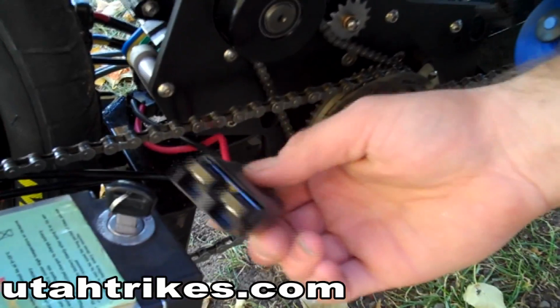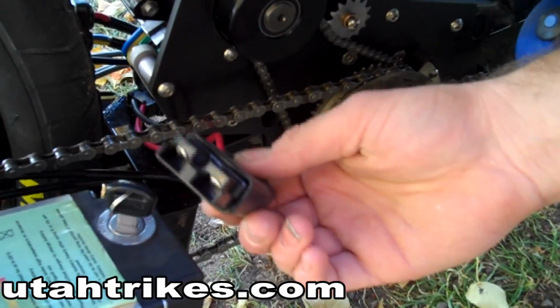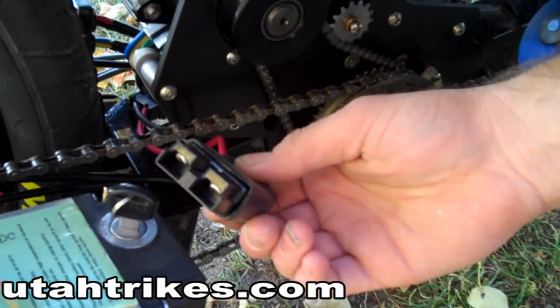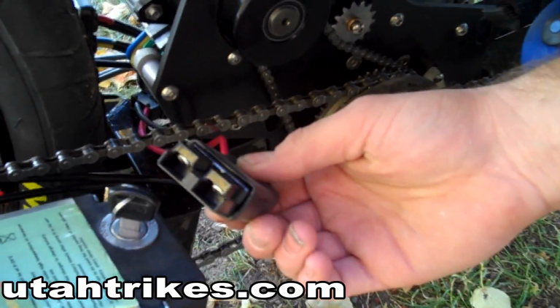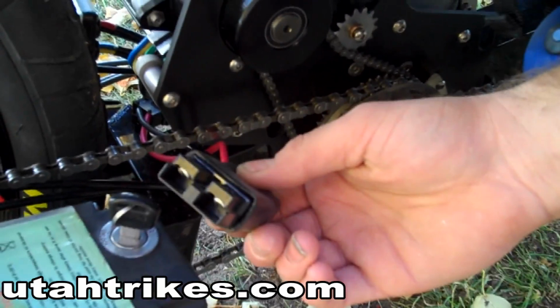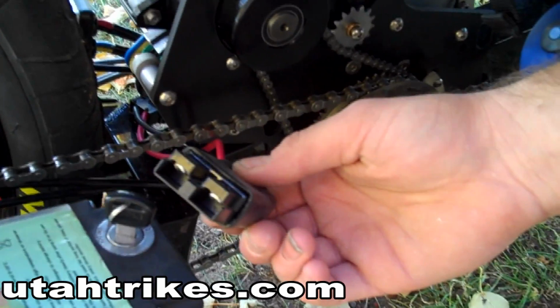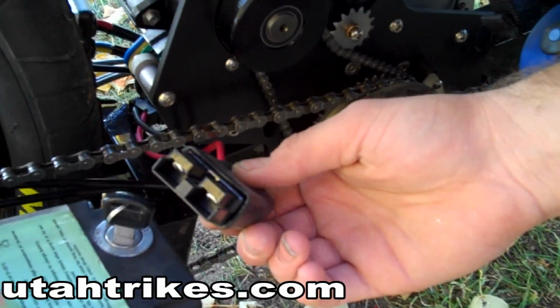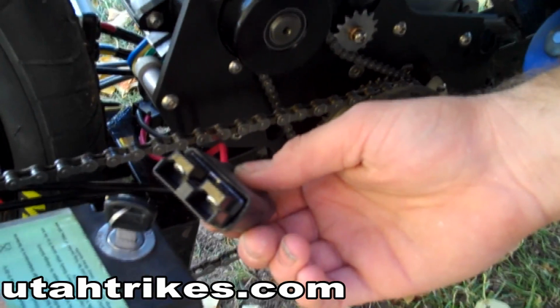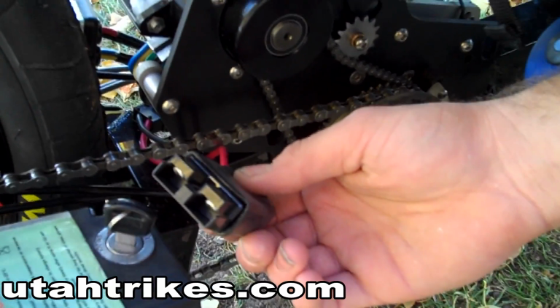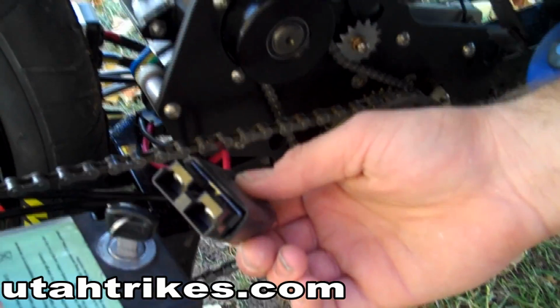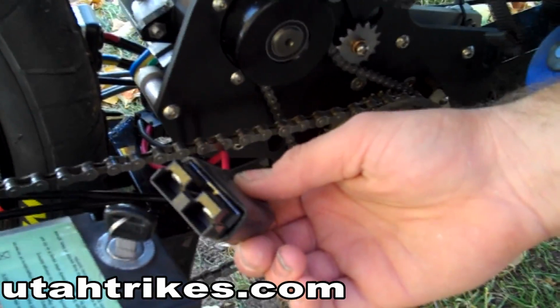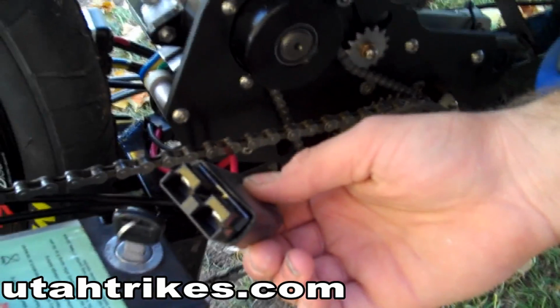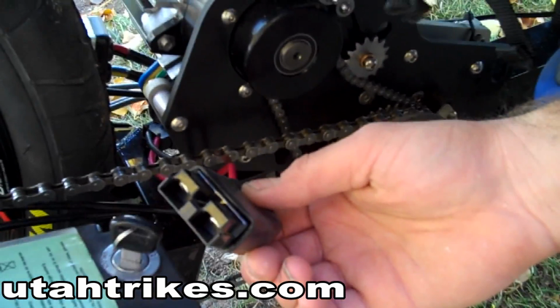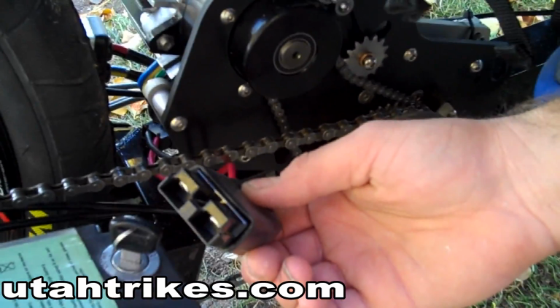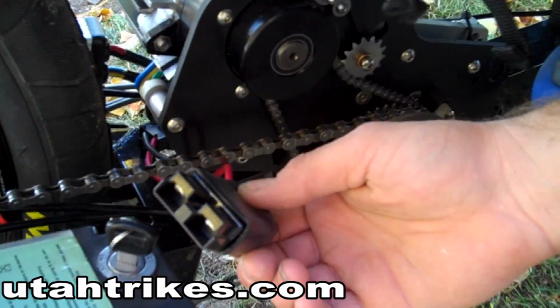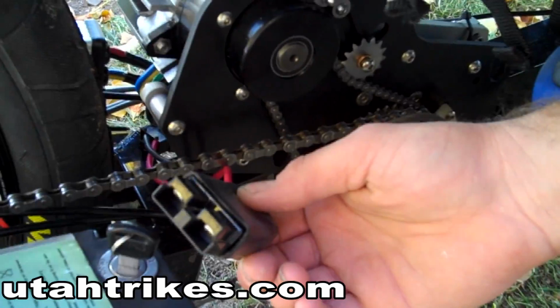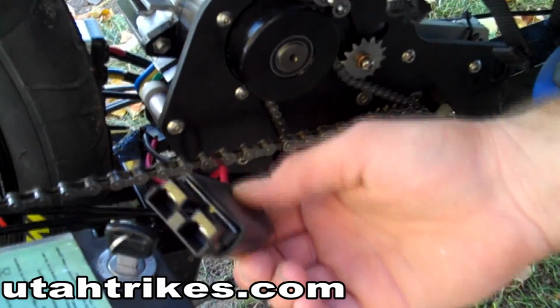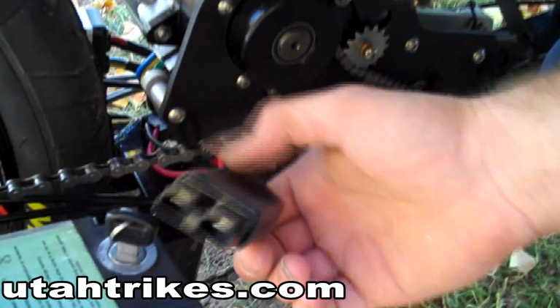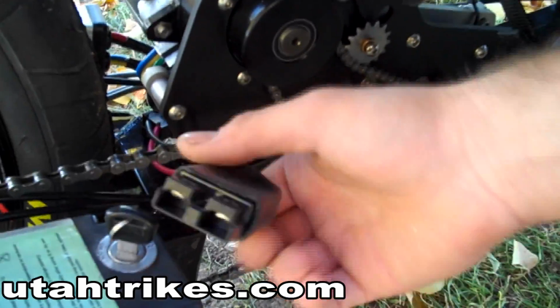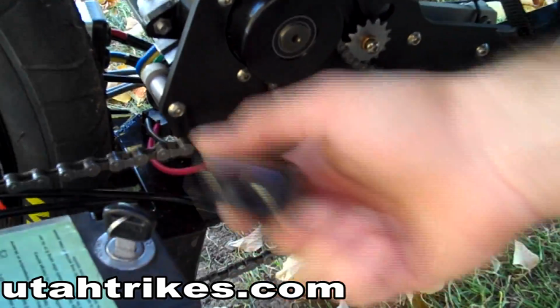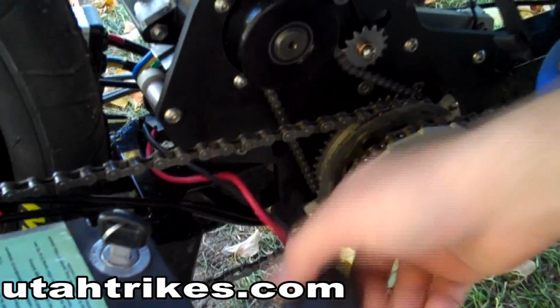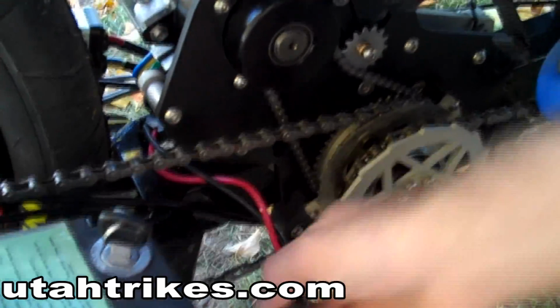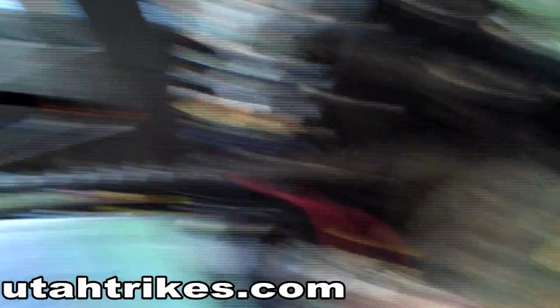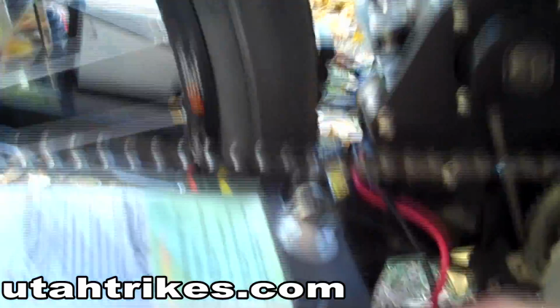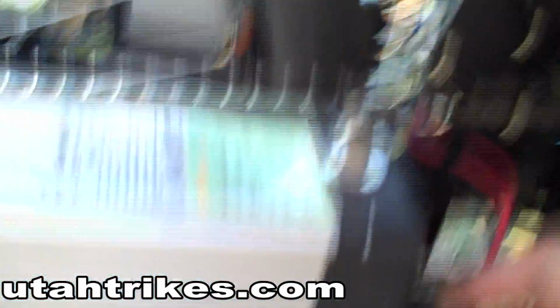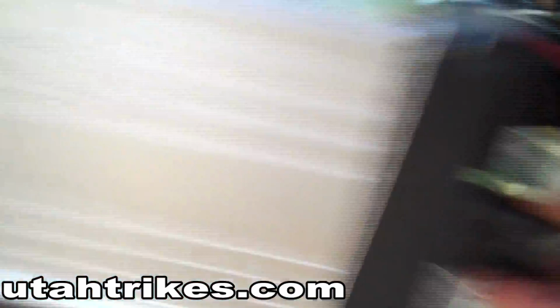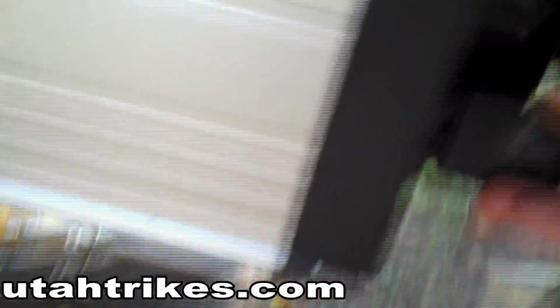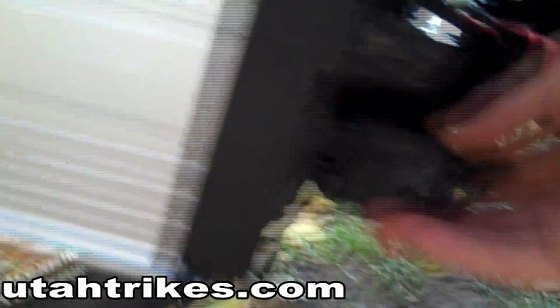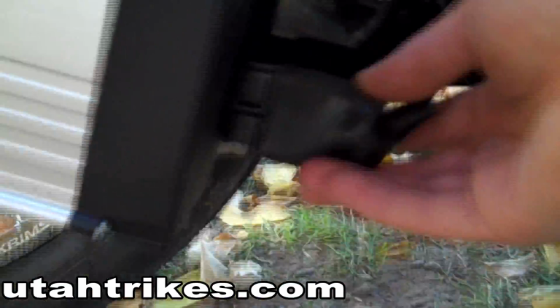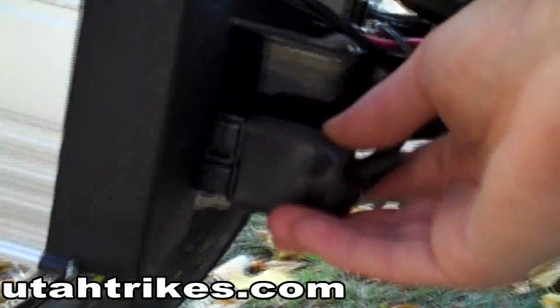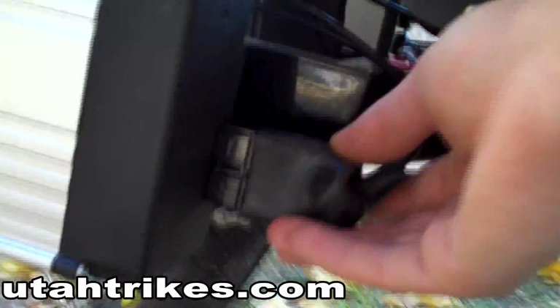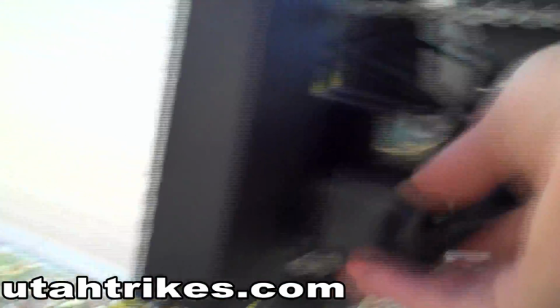The power cable is located on the right side of the trike. Just plug it into the battery here.